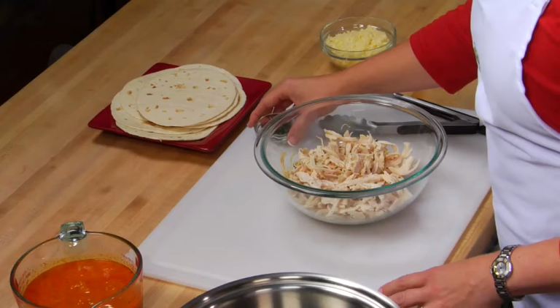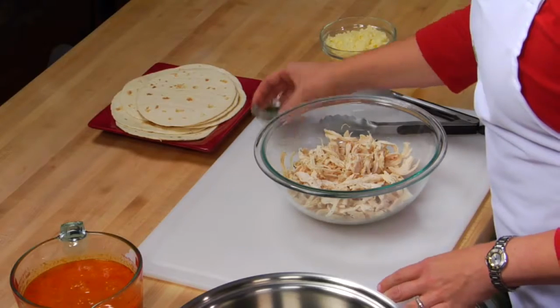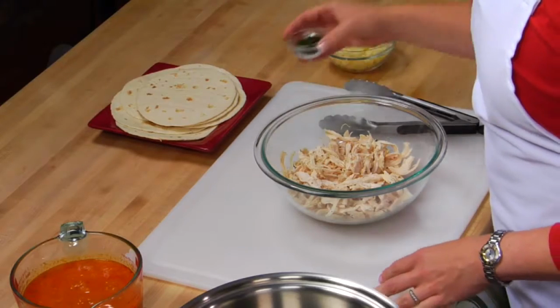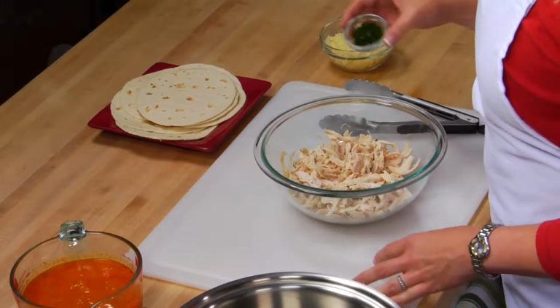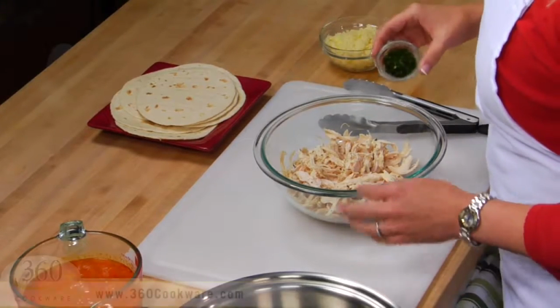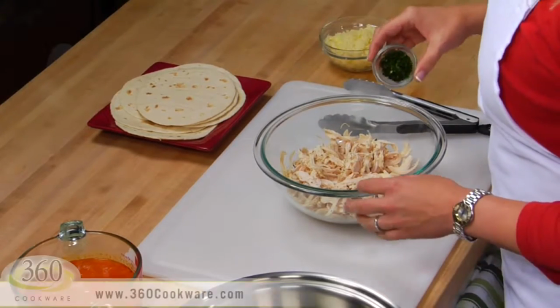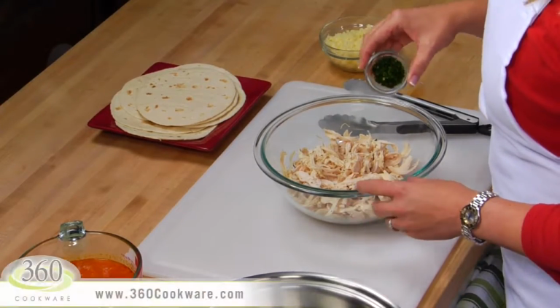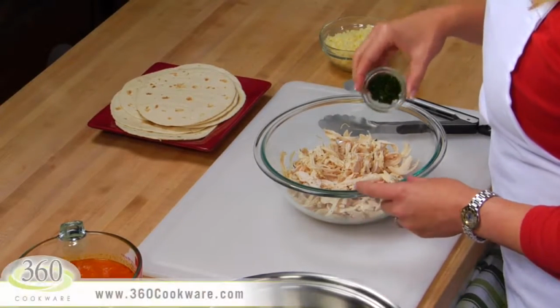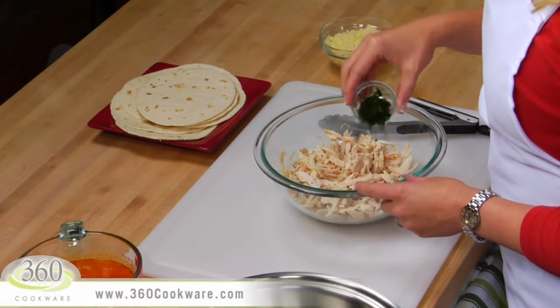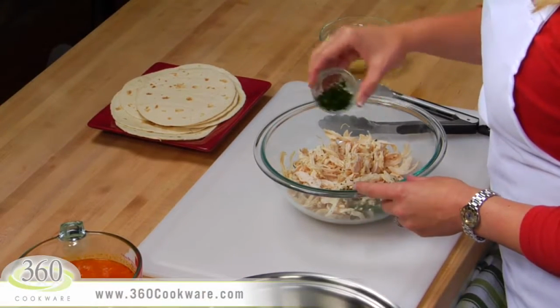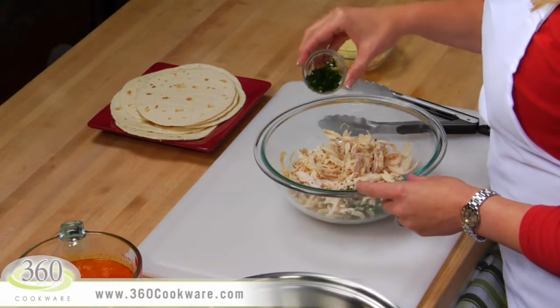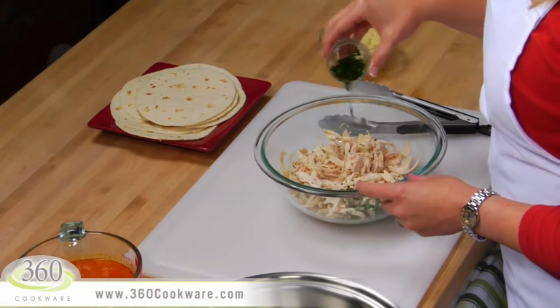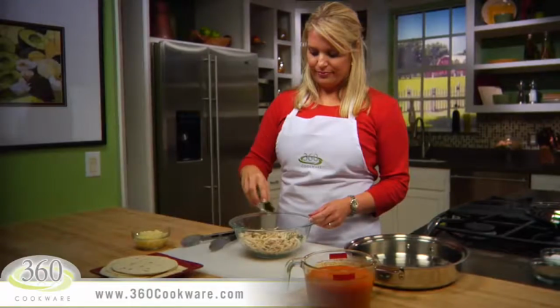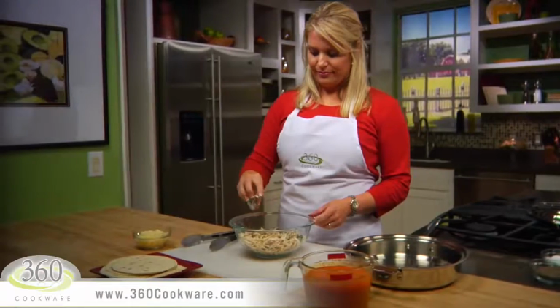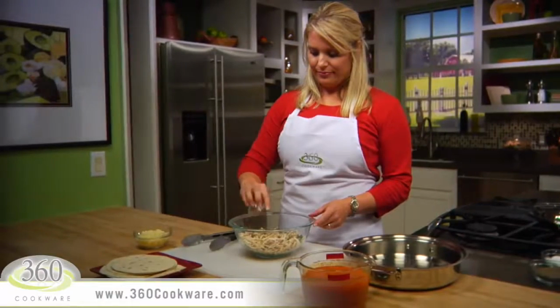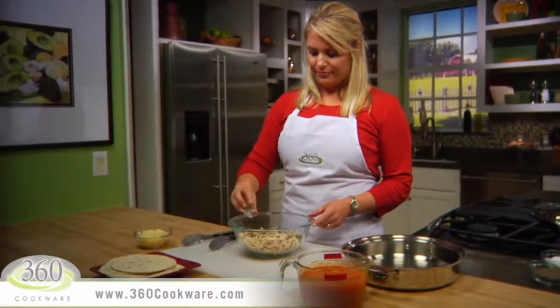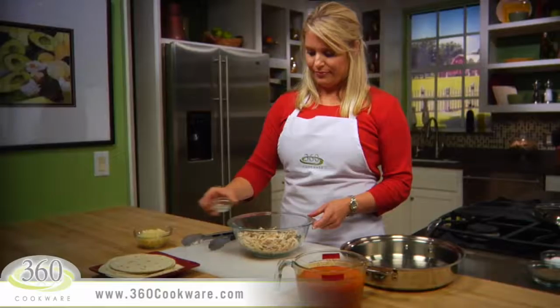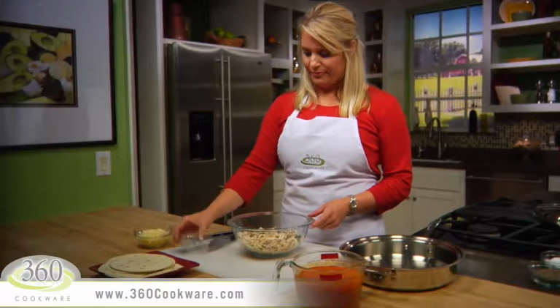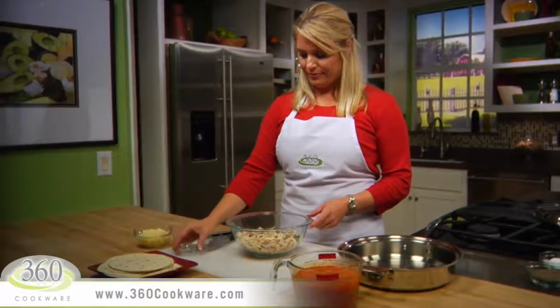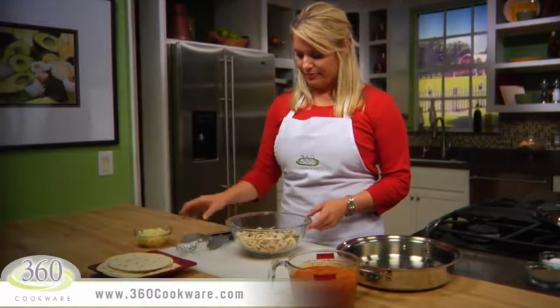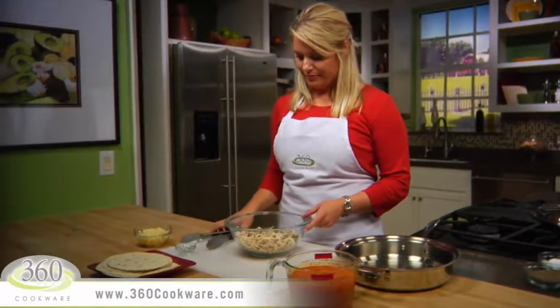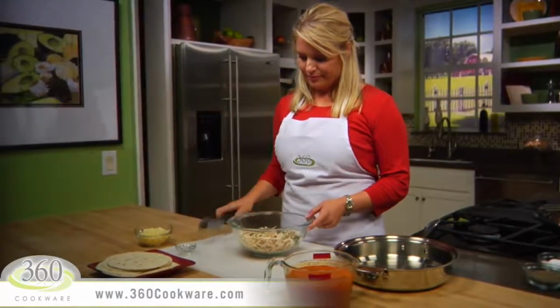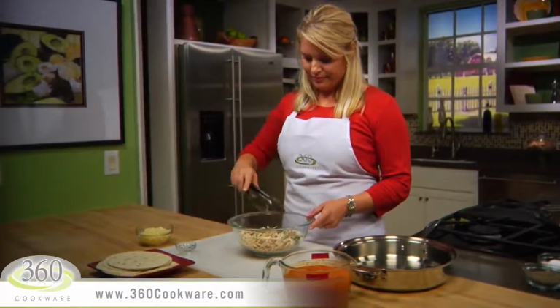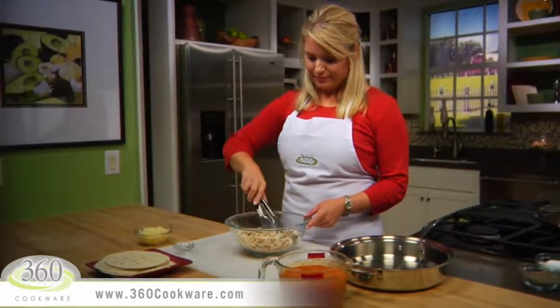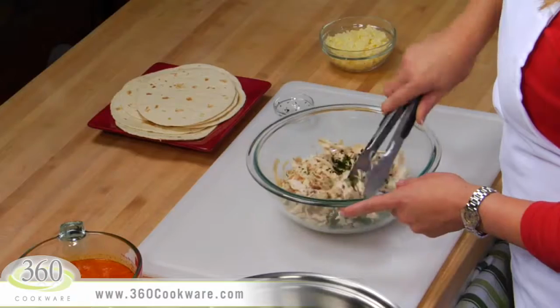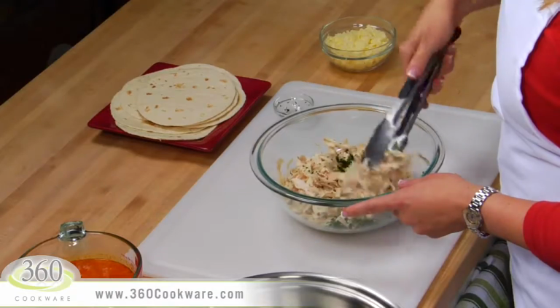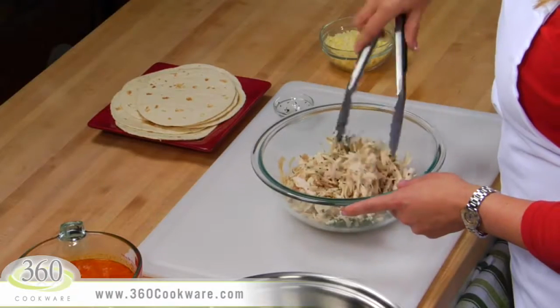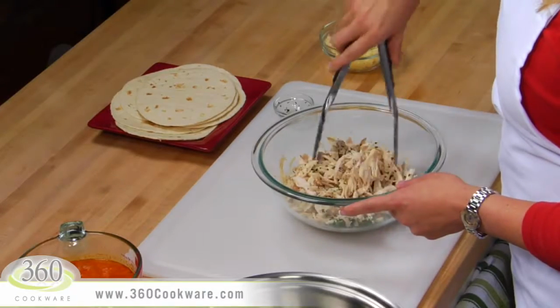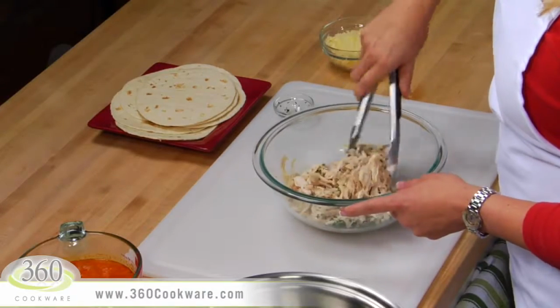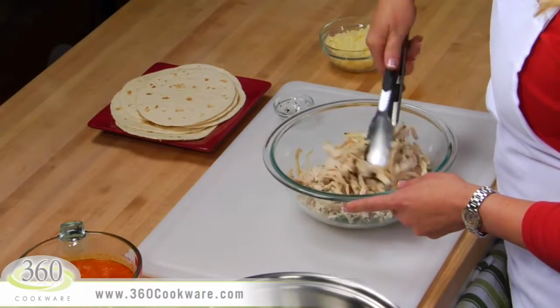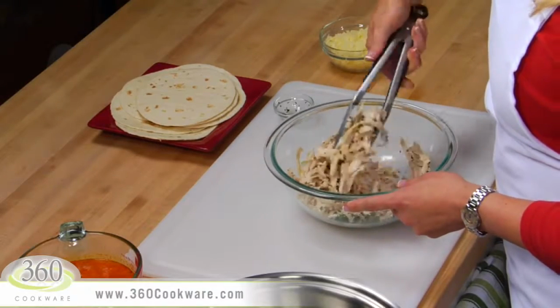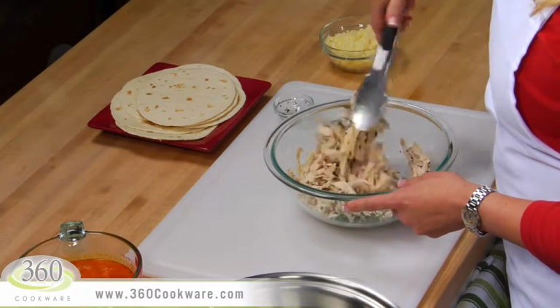To start, mix together 2⅔ cups of fully cooked shredded chicken and 1 tablespoon of finely chopped cilantro in a large bowl.